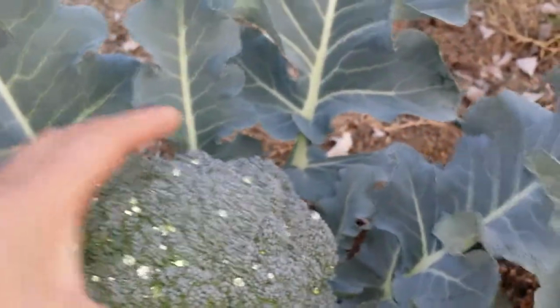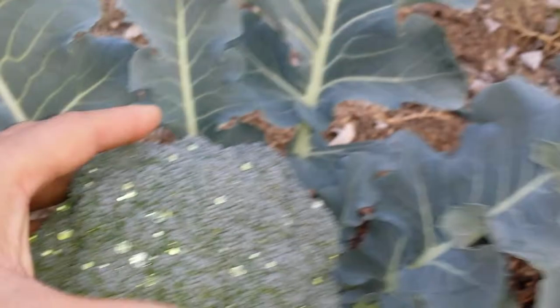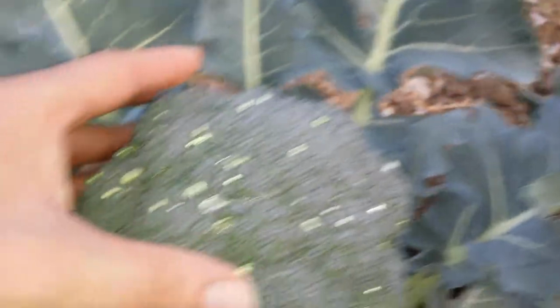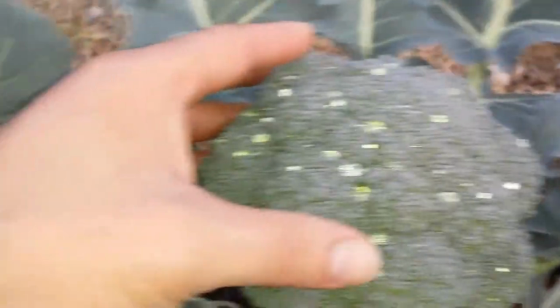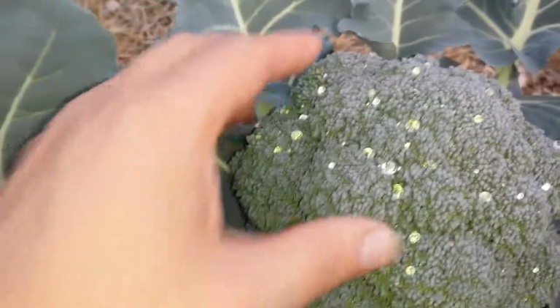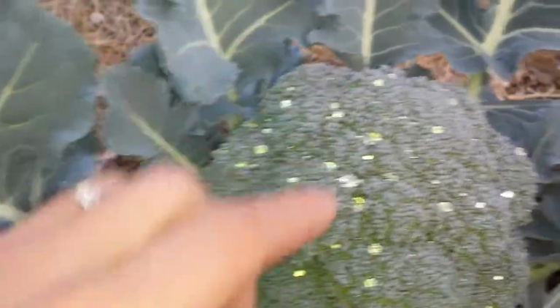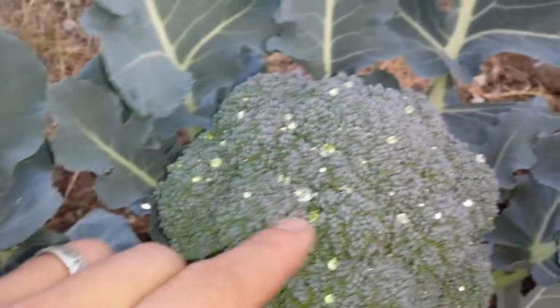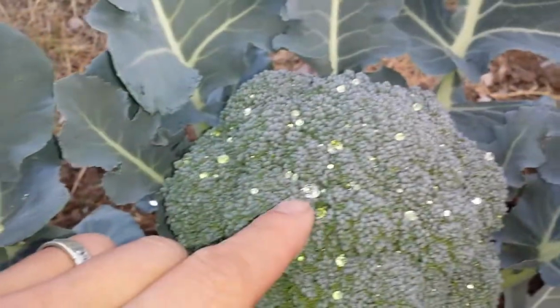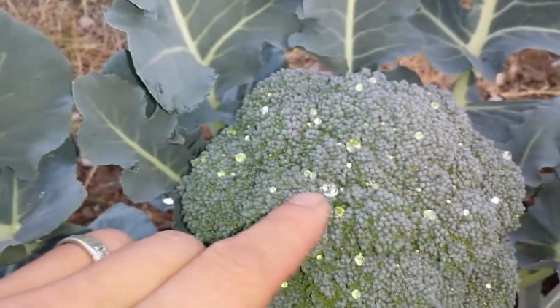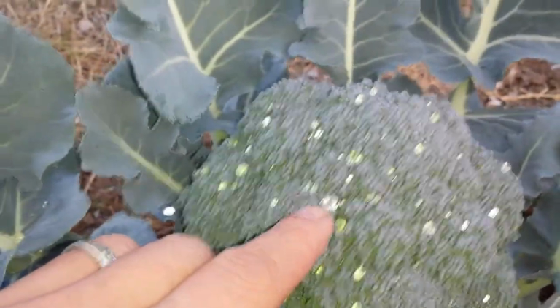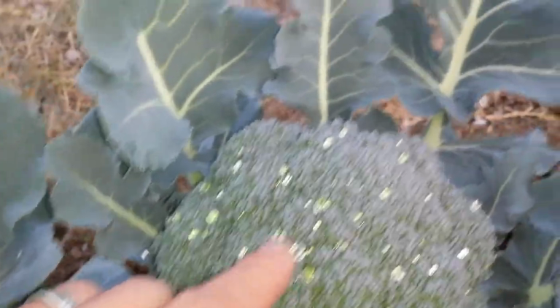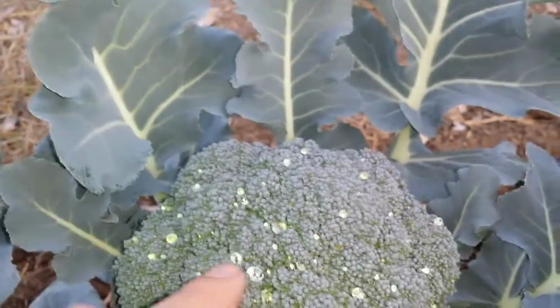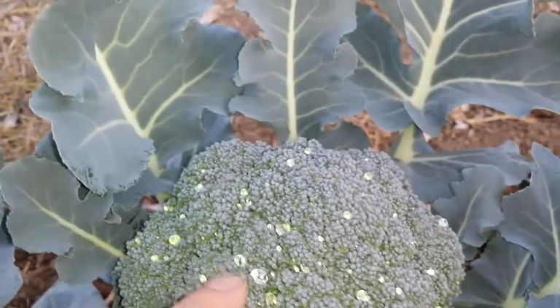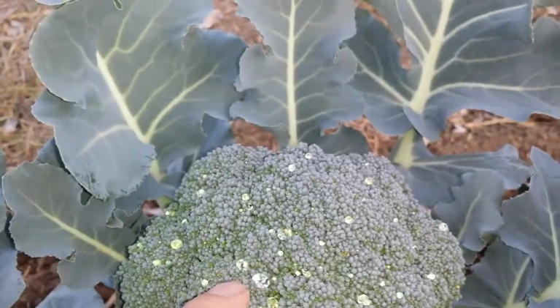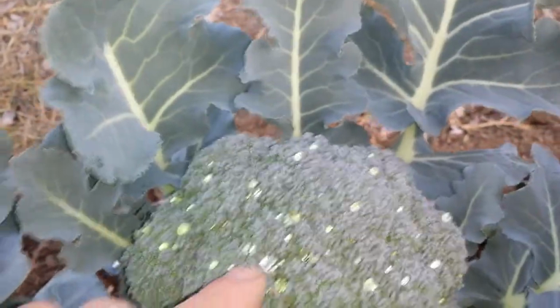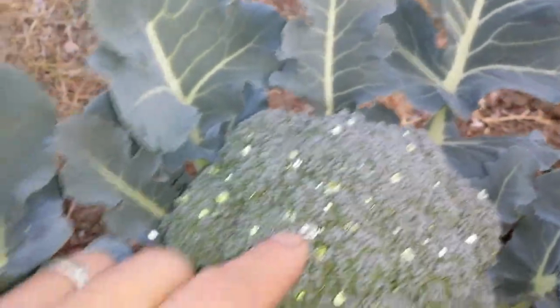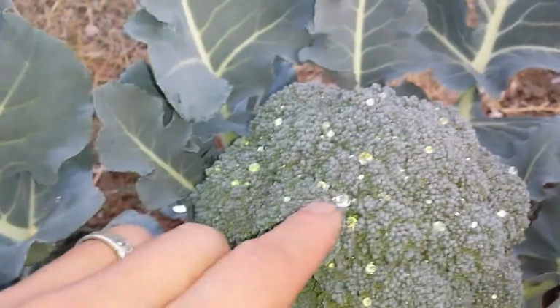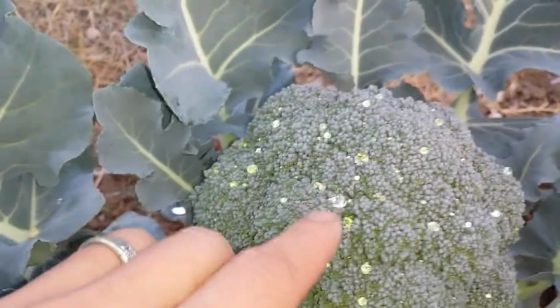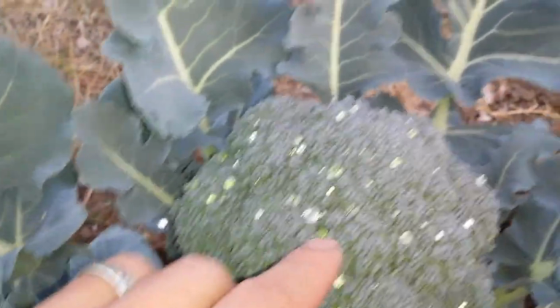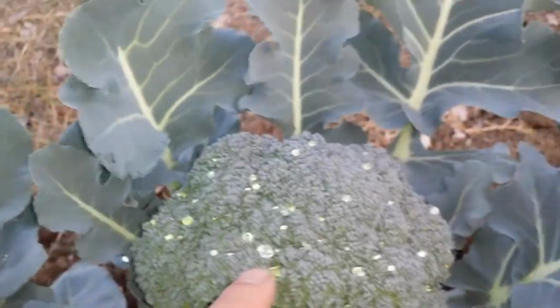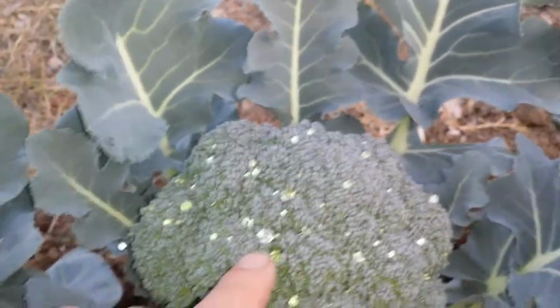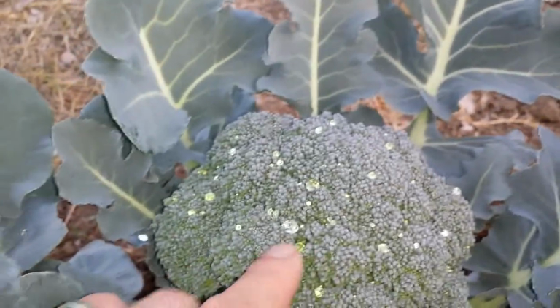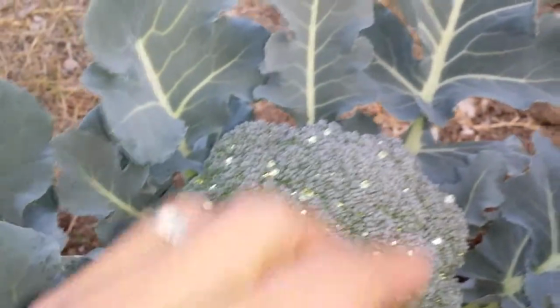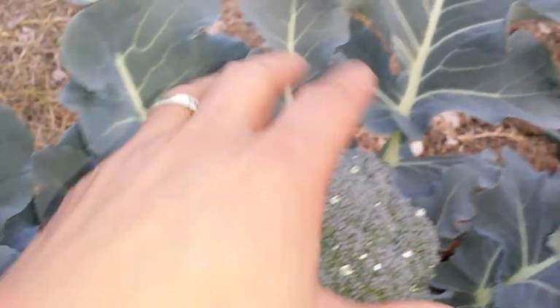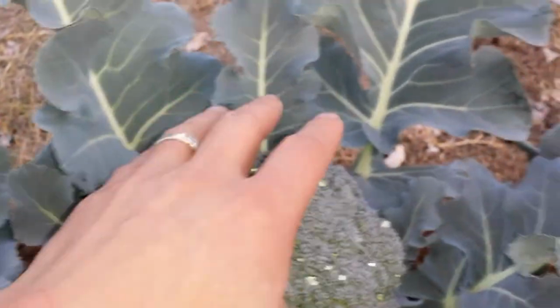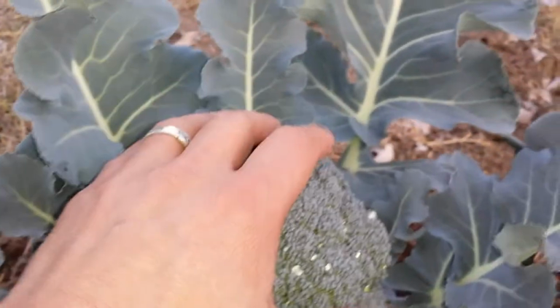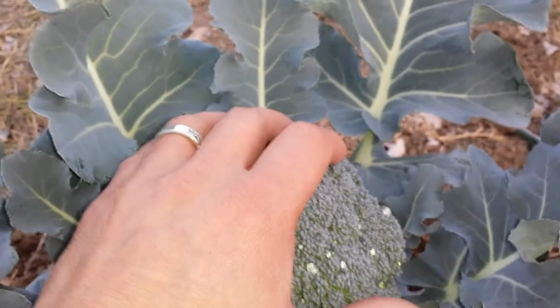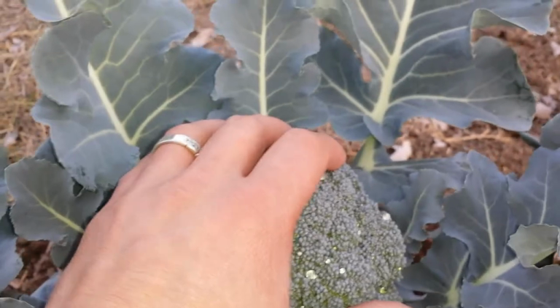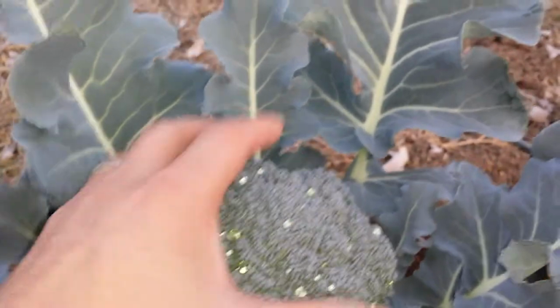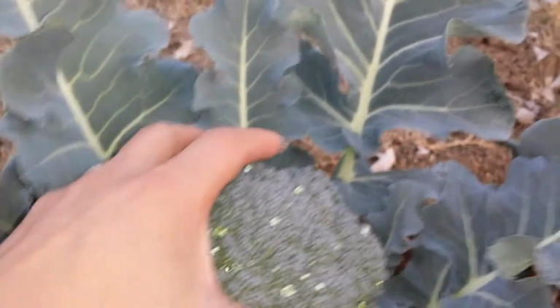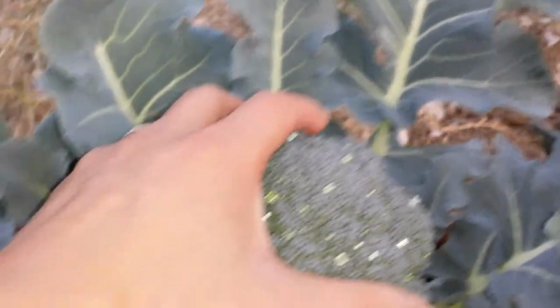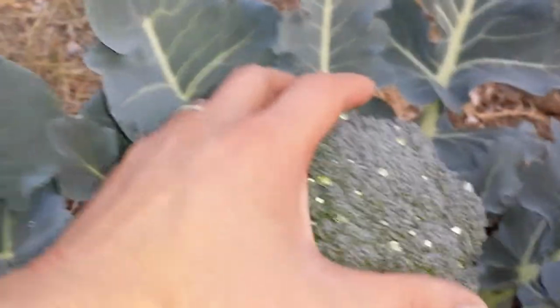Look at it — it's almost waterproof. Look at all these droplets of water — like diamonds. It's beautiful. Very tight.